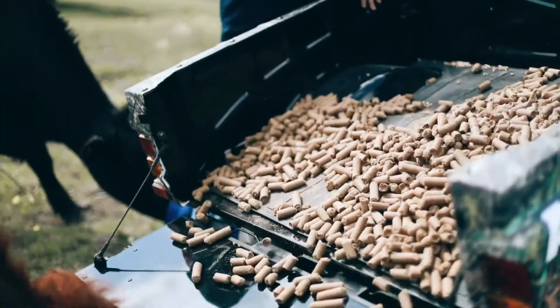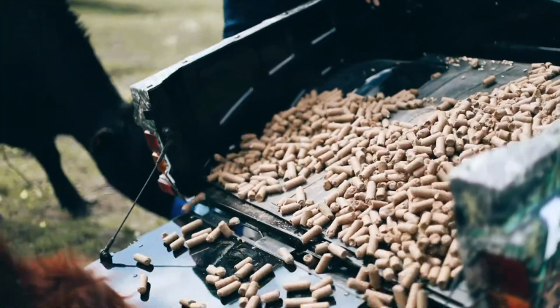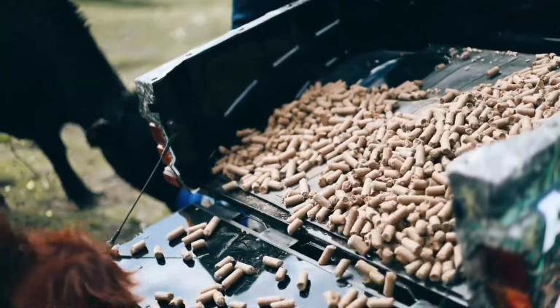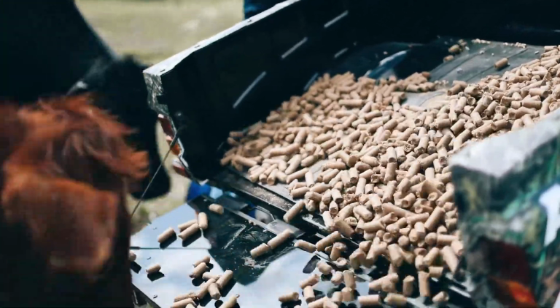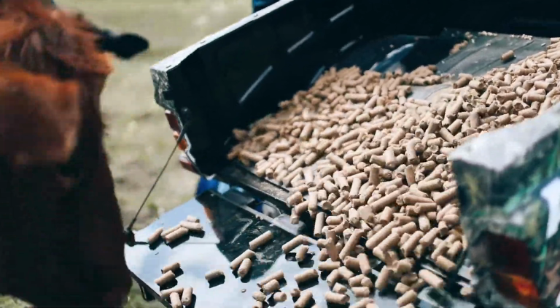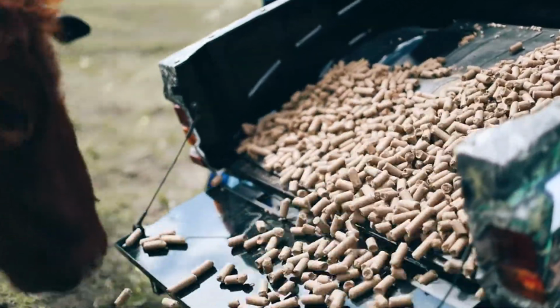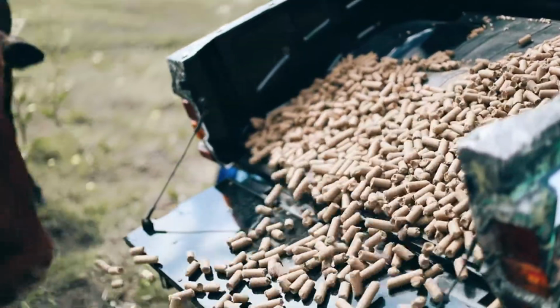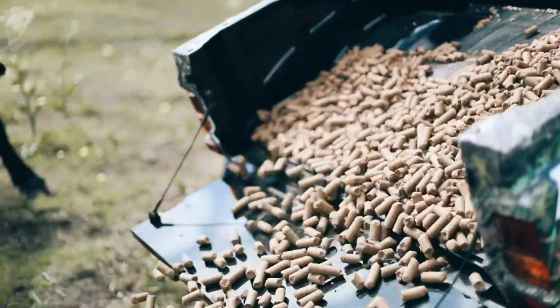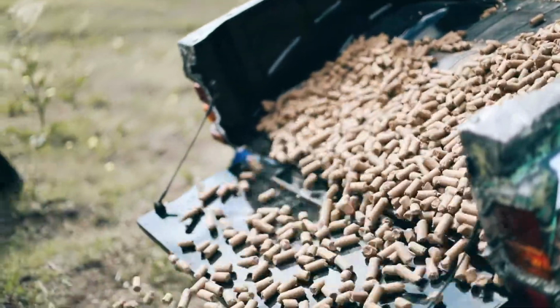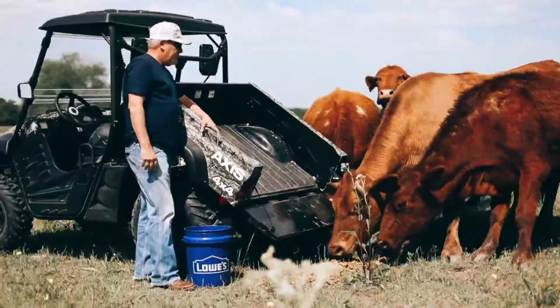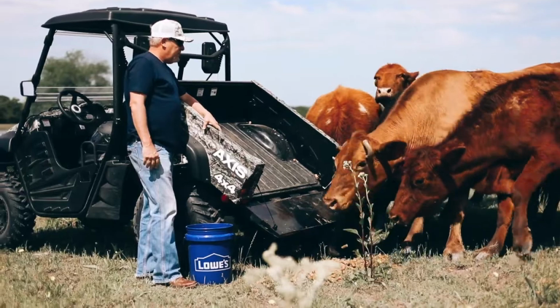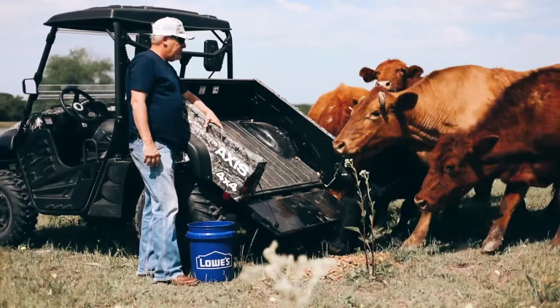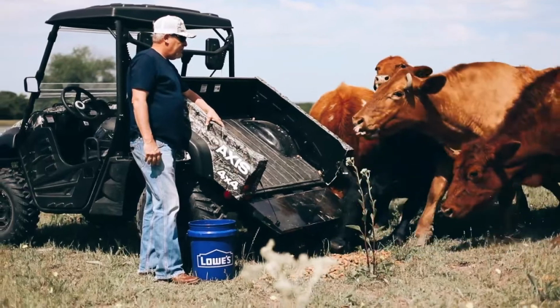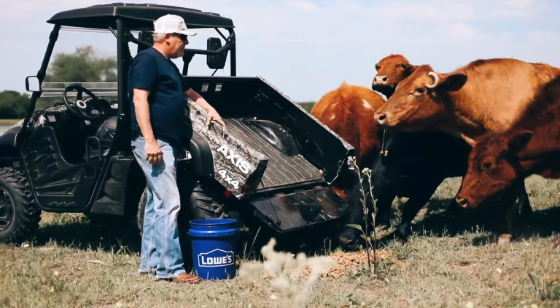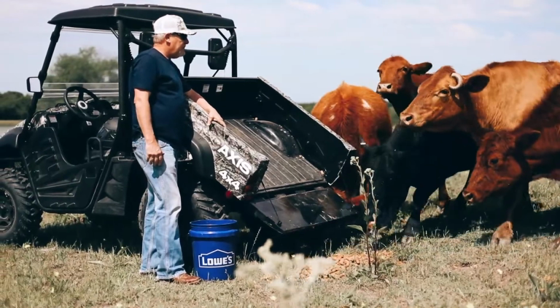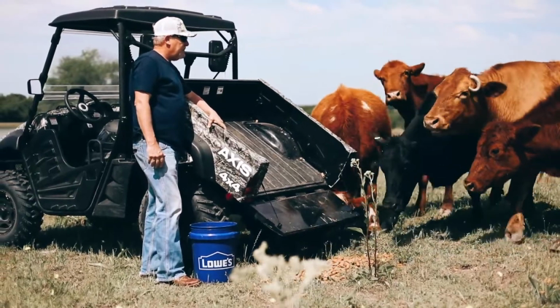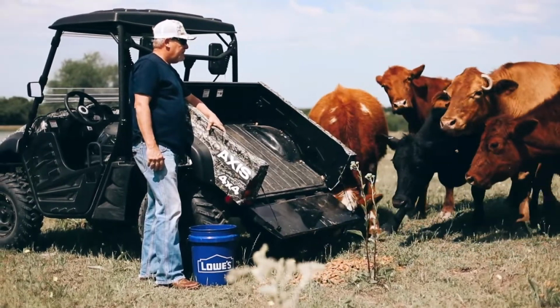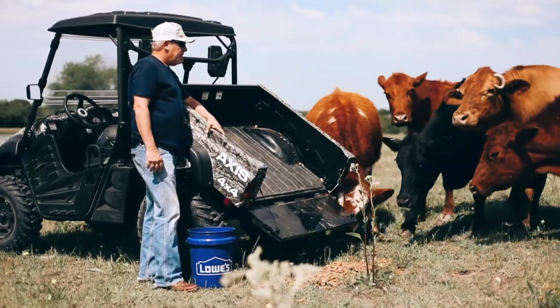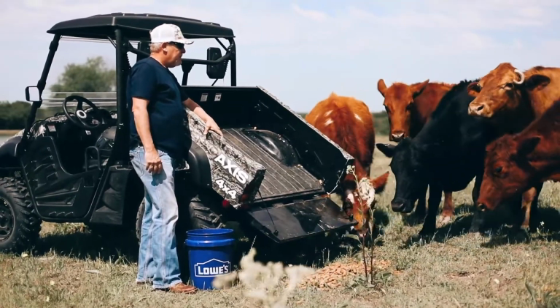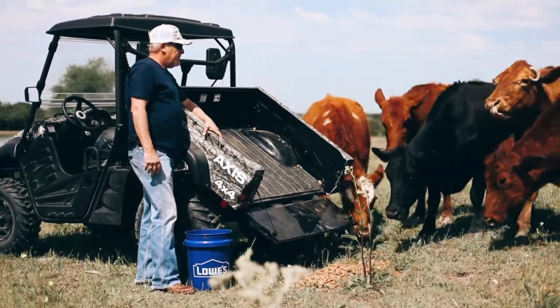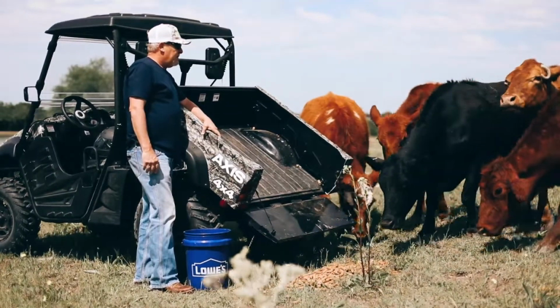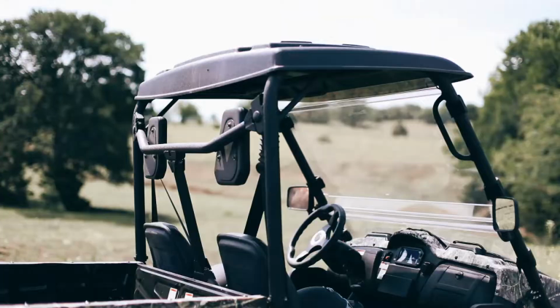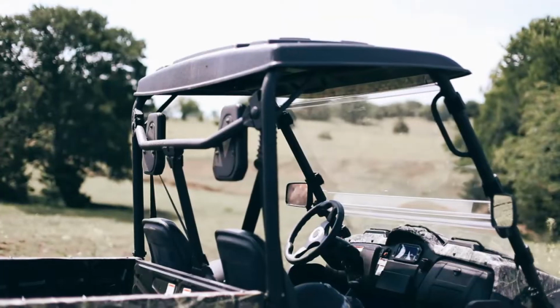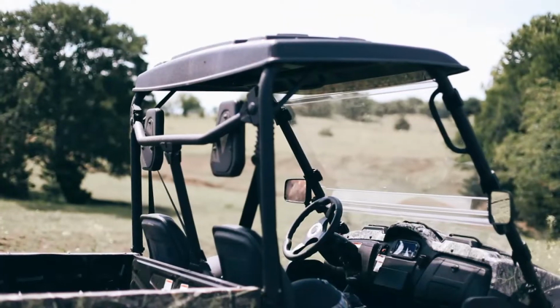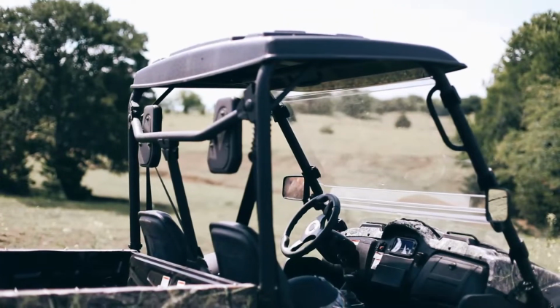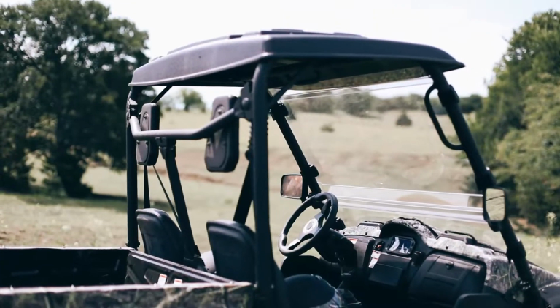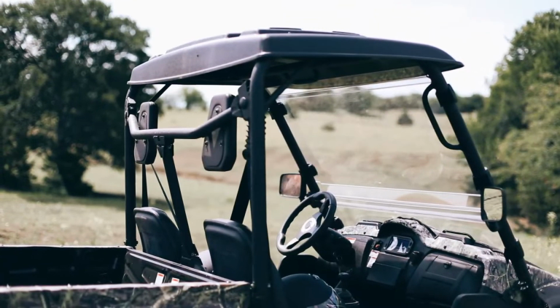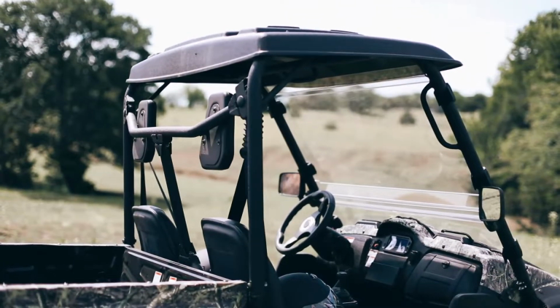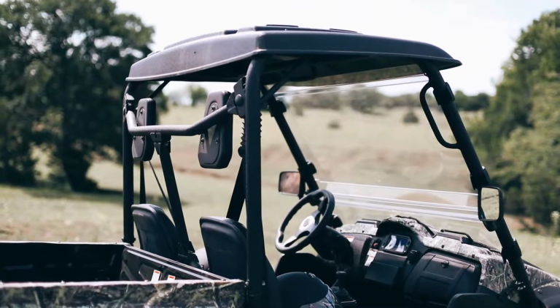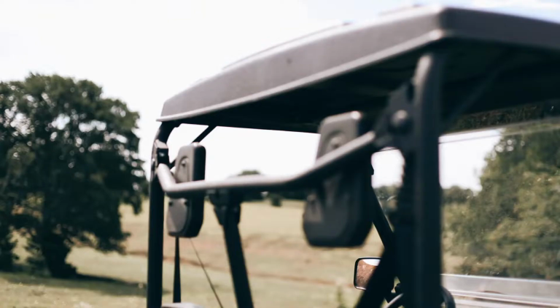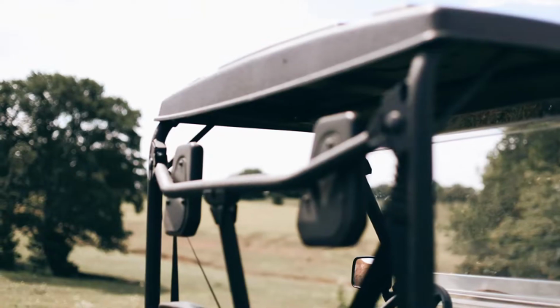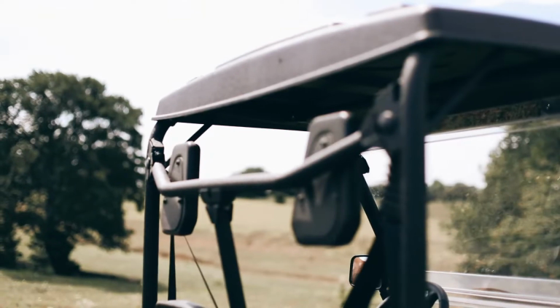Whether it is work or play, make the most of both with the comfortable and capable line of AXS UTVs.